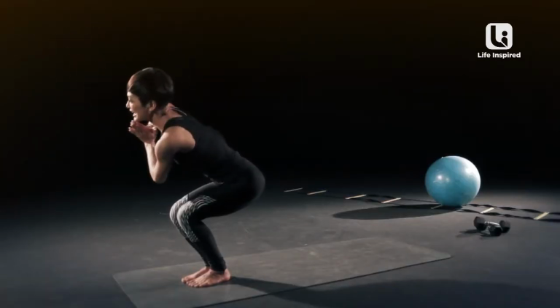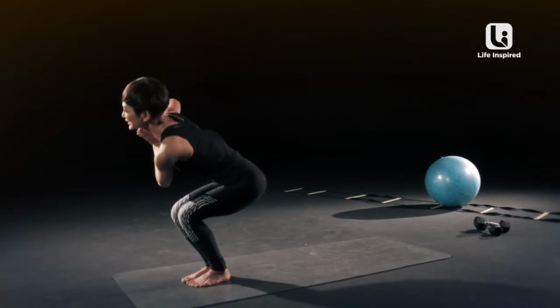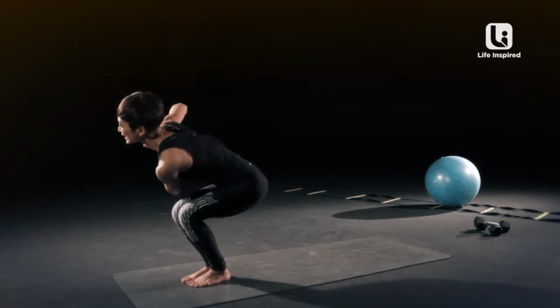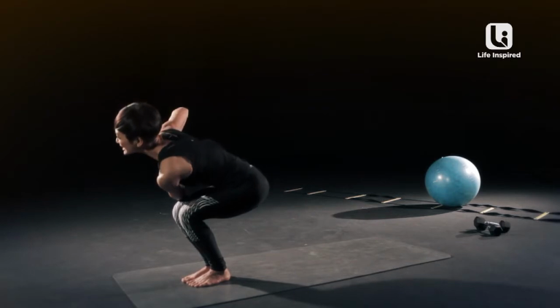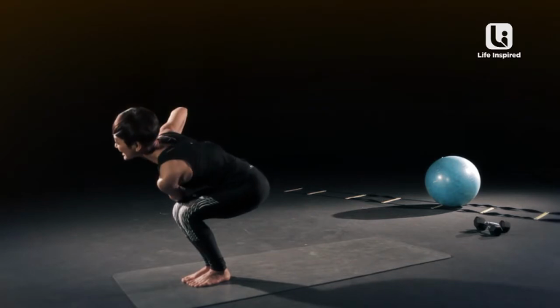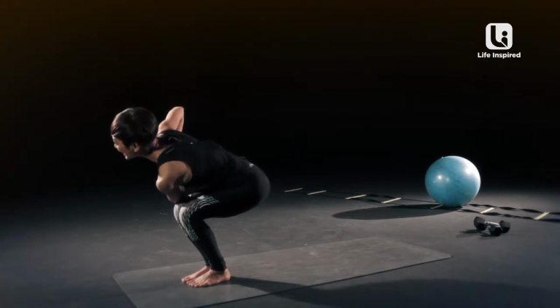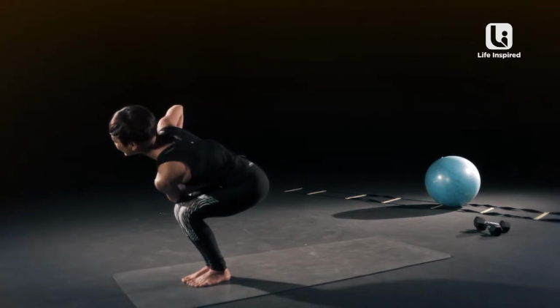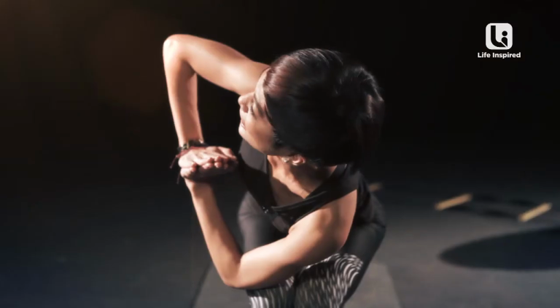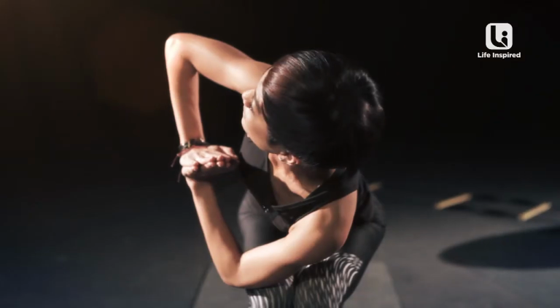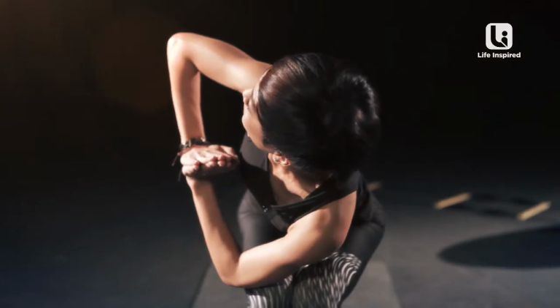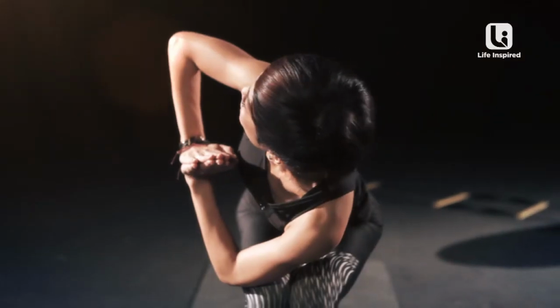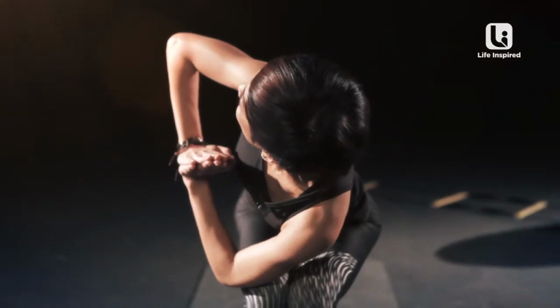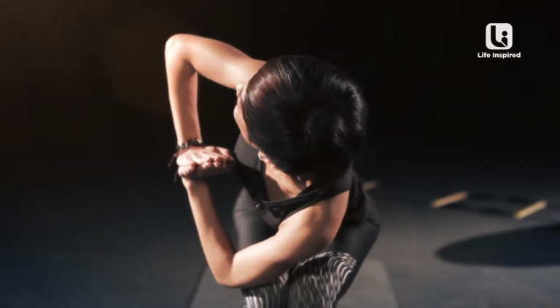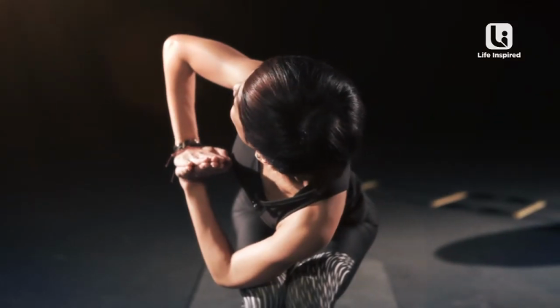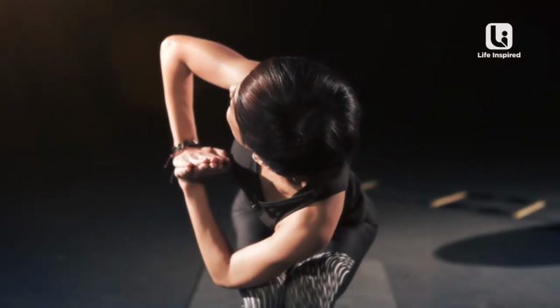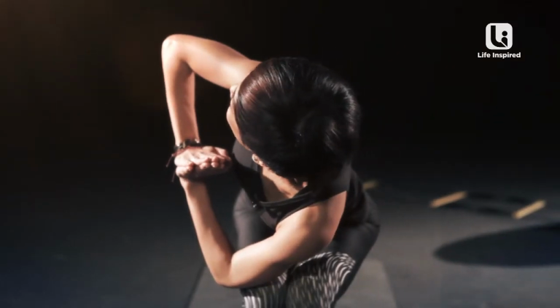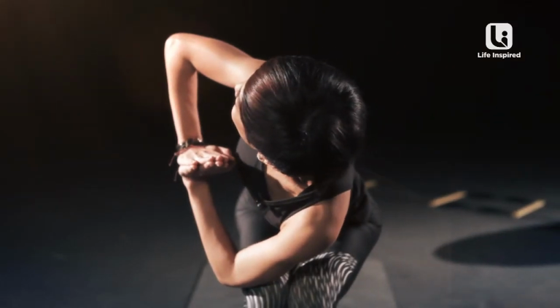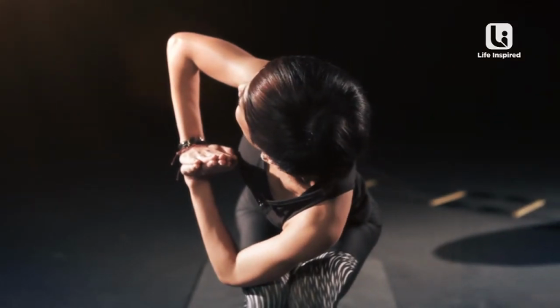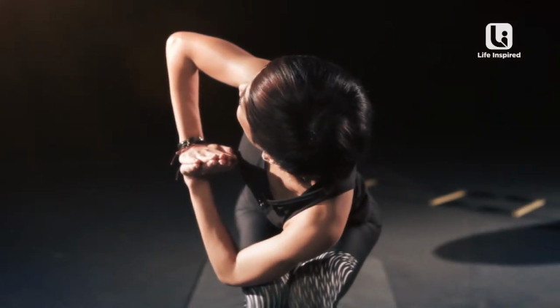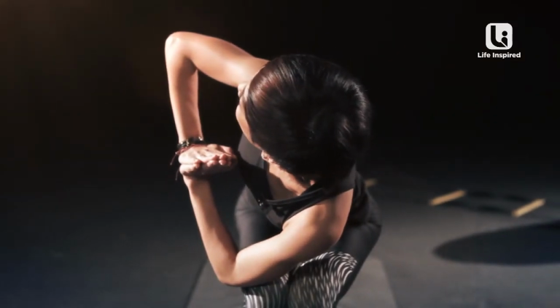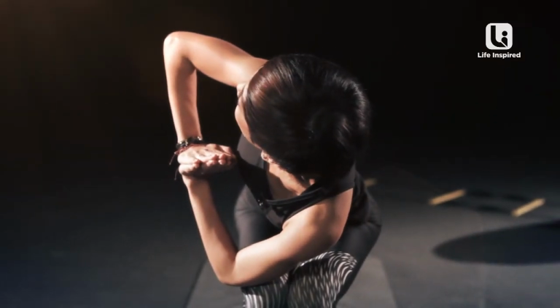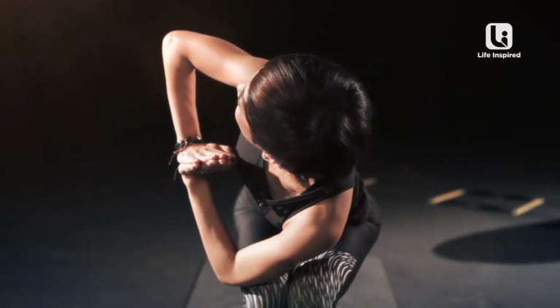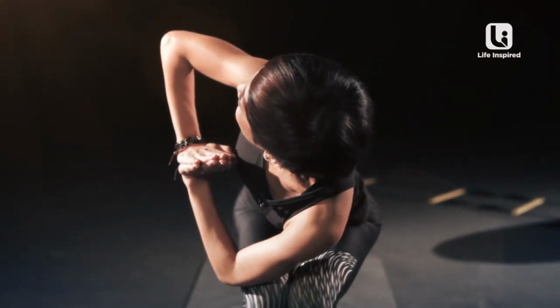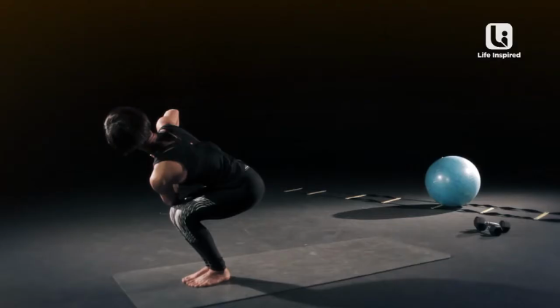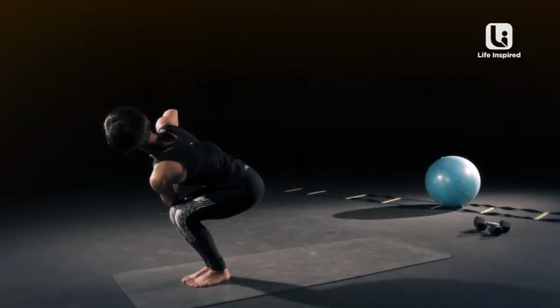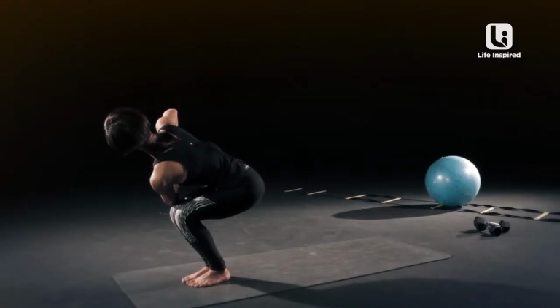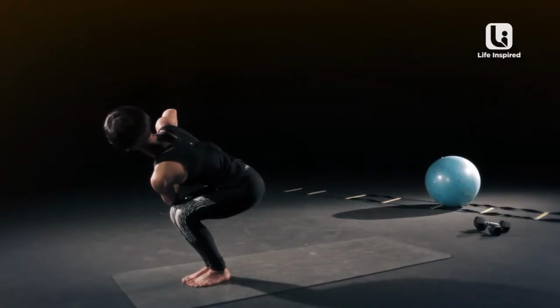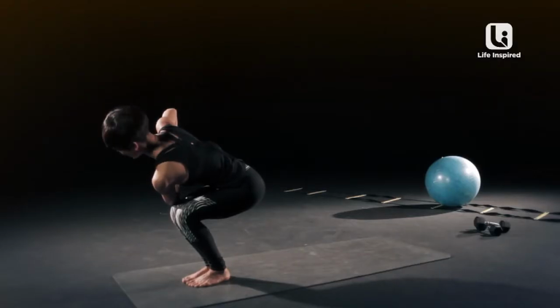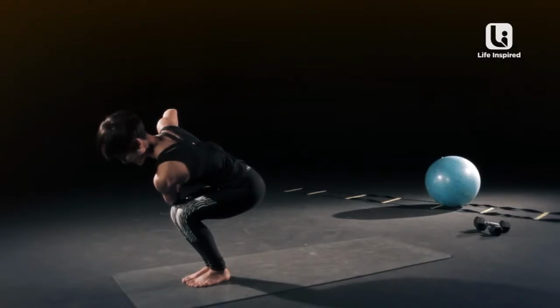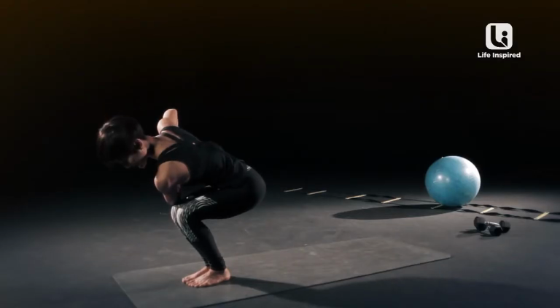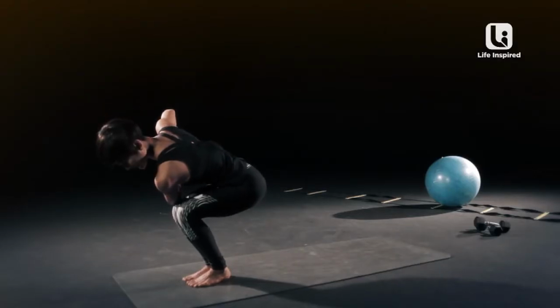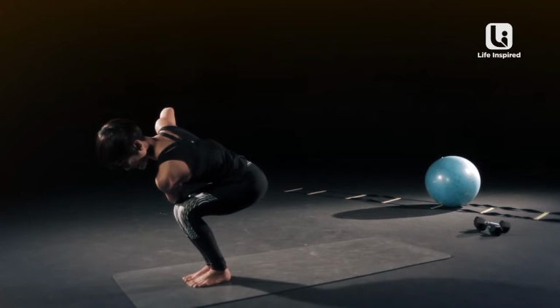And to the other side. Push your palms together and look up. Make sure your knees are together.